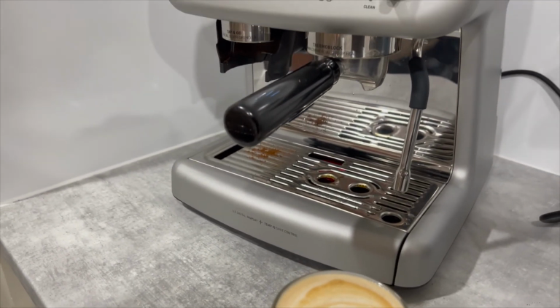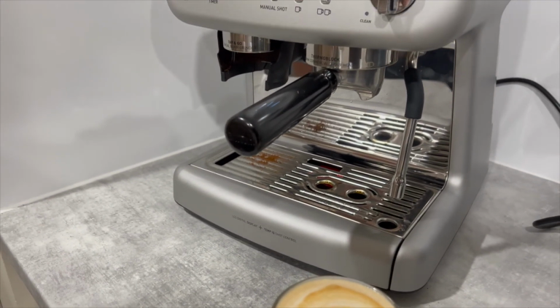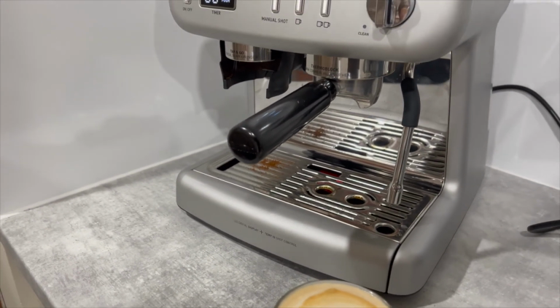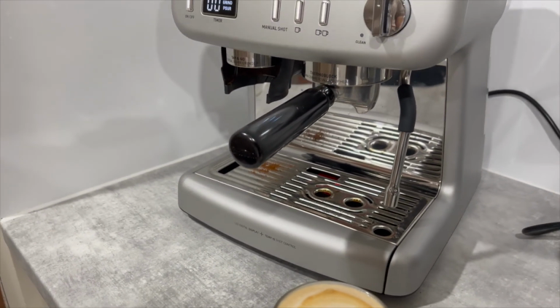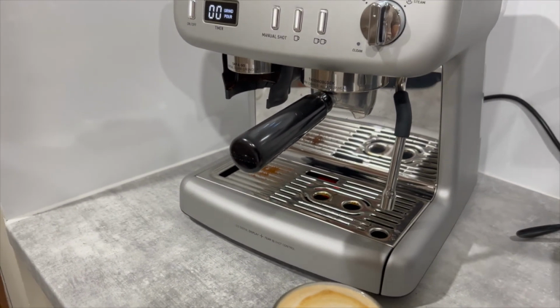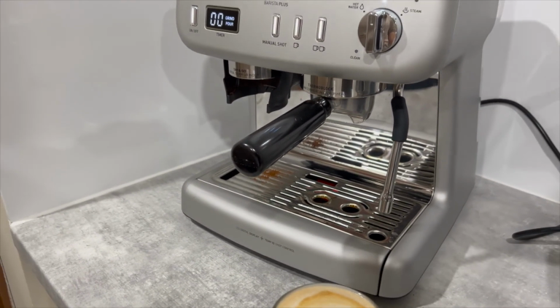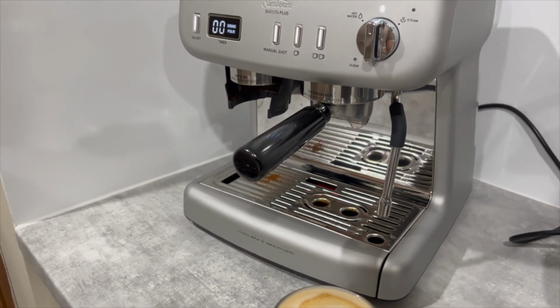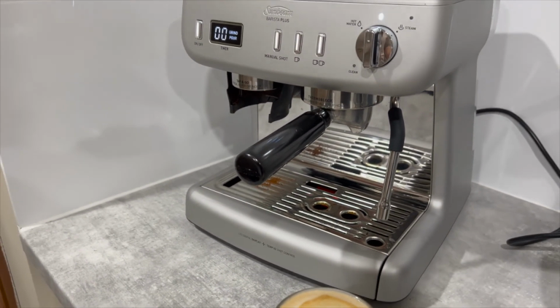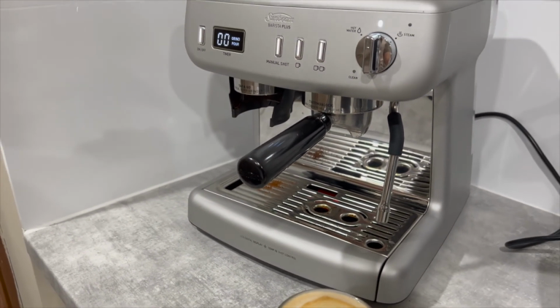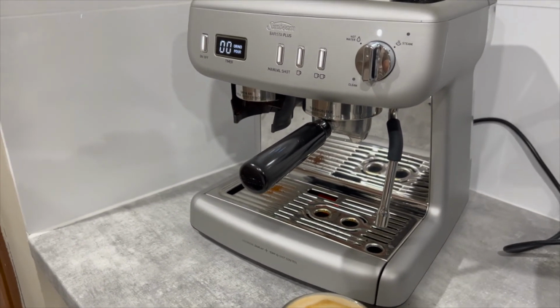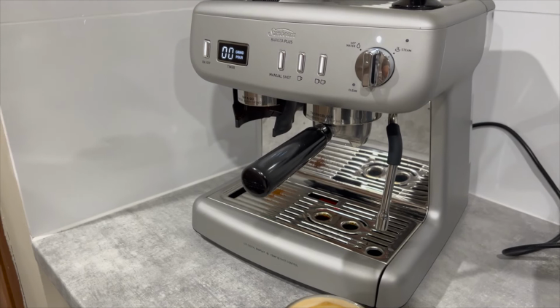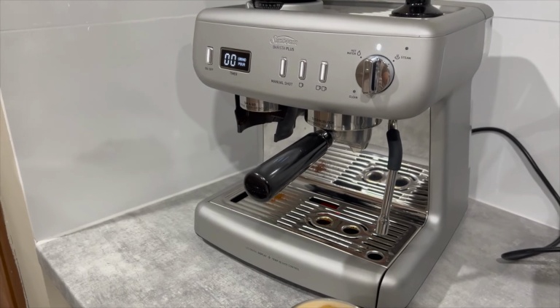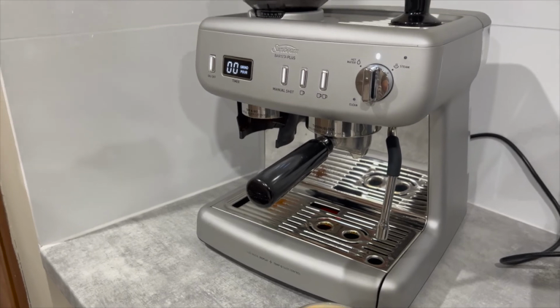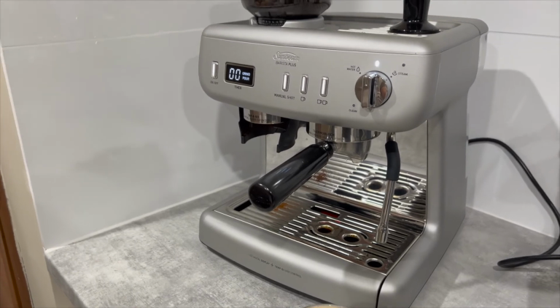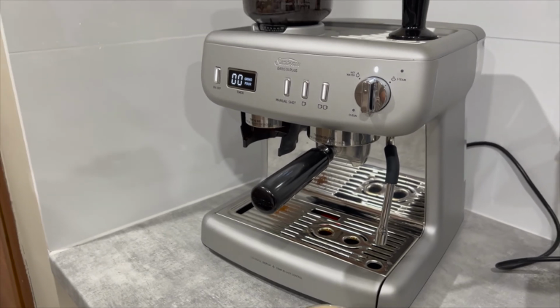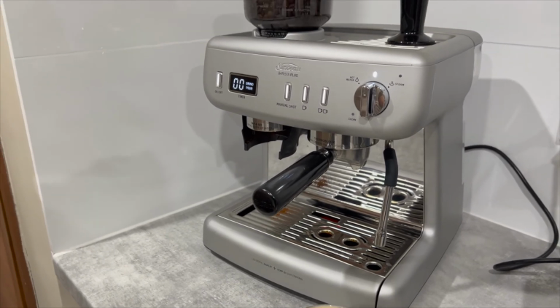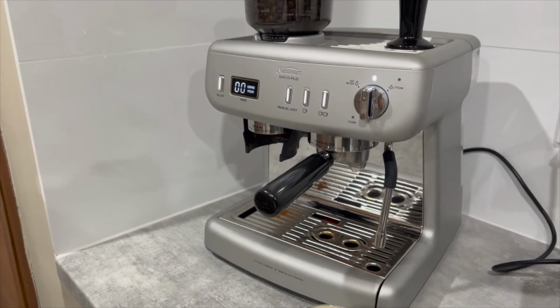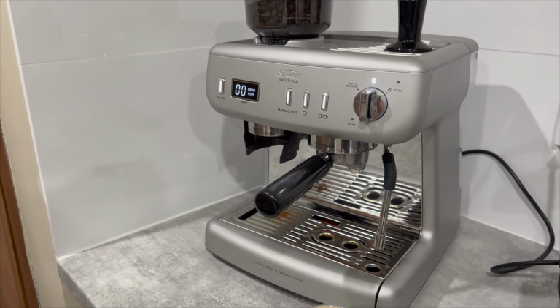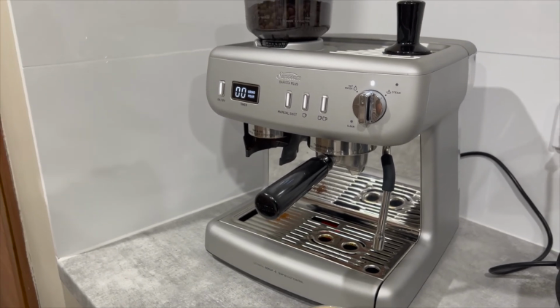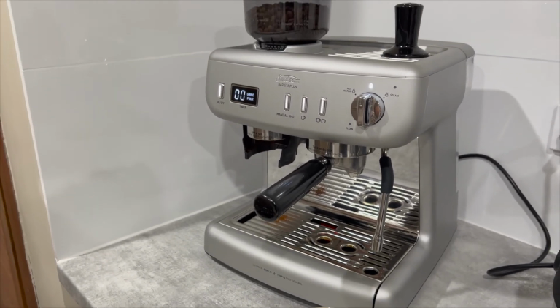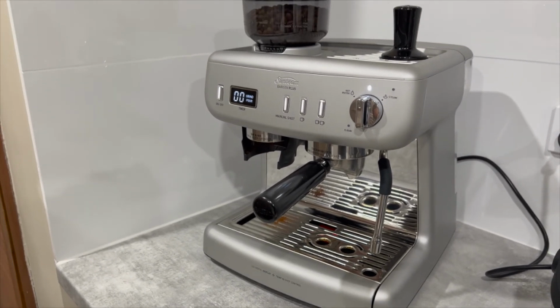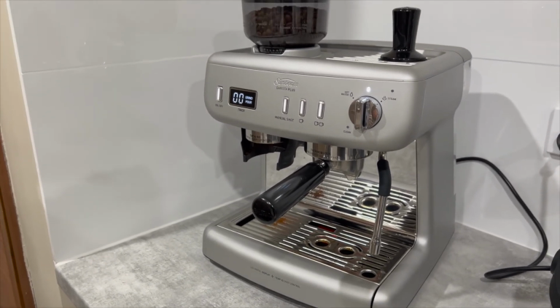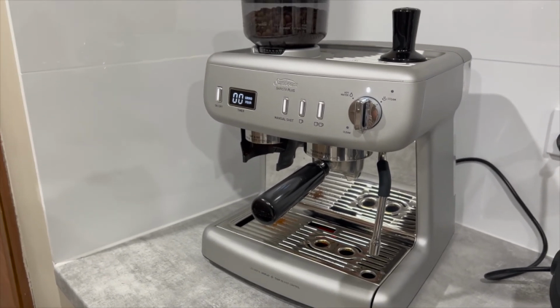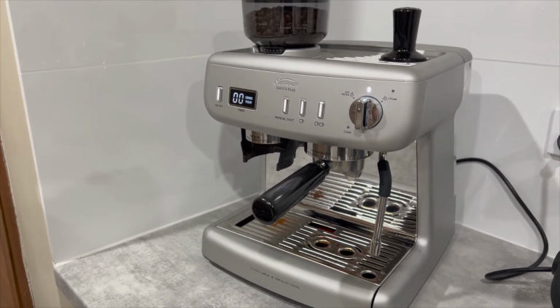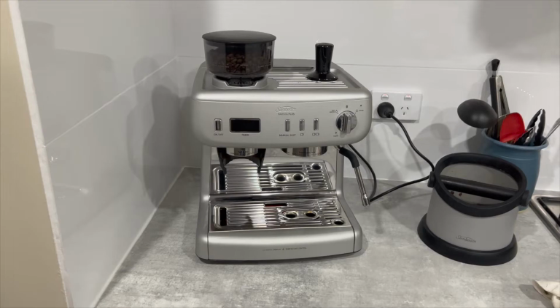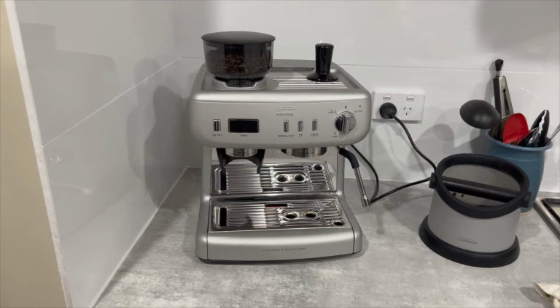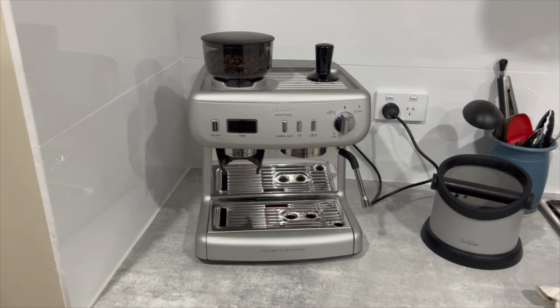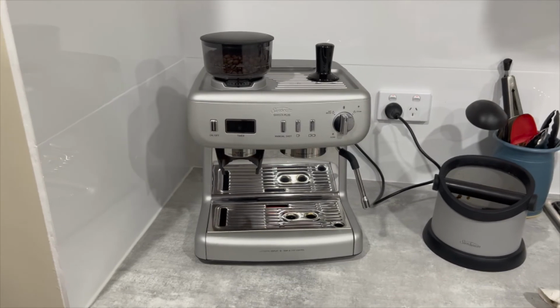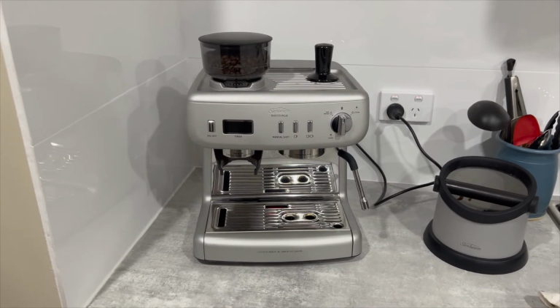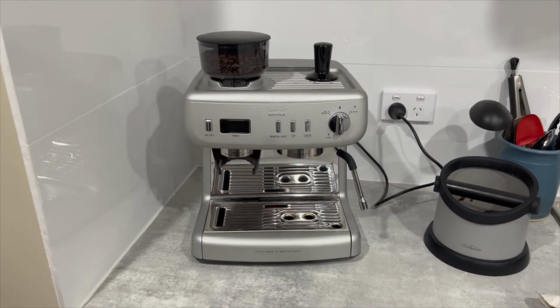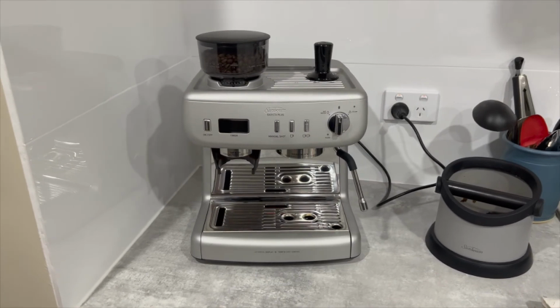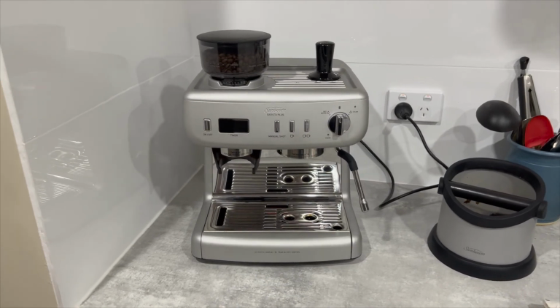For someone who's looking for an easy, no-frills machine, this machine really does fit the bill.